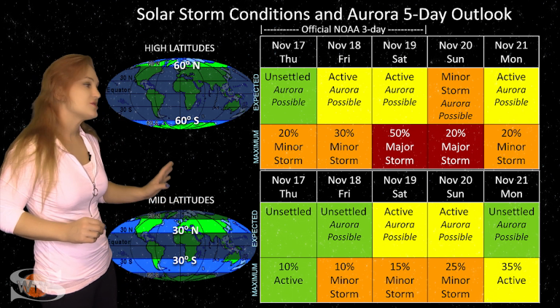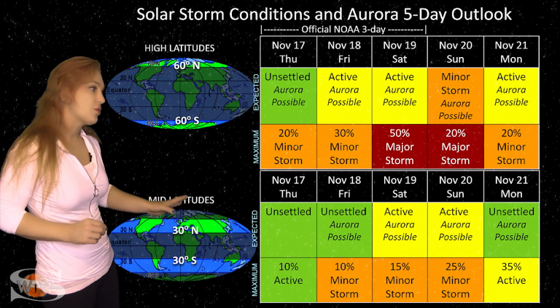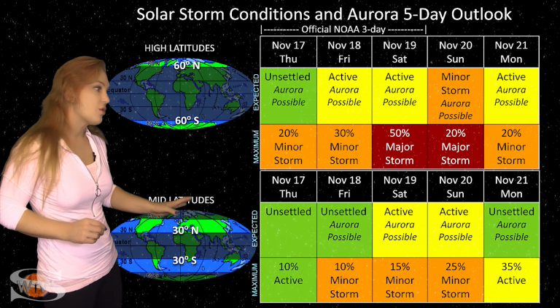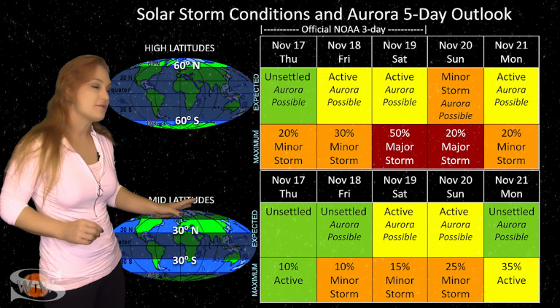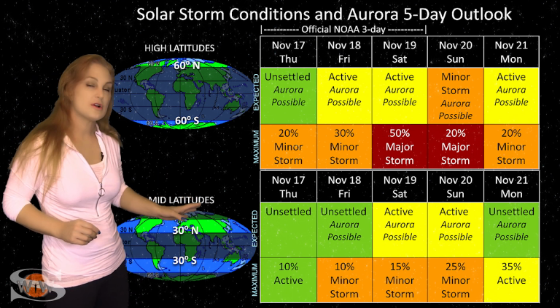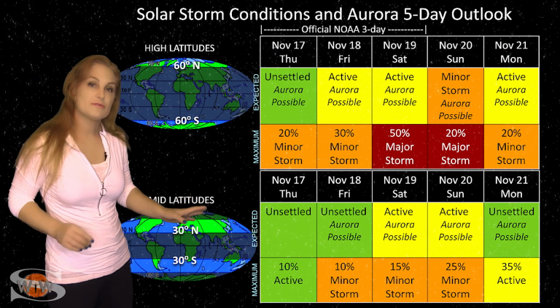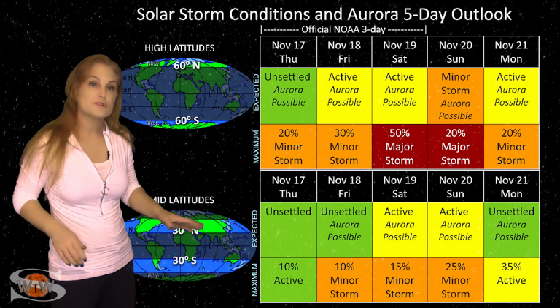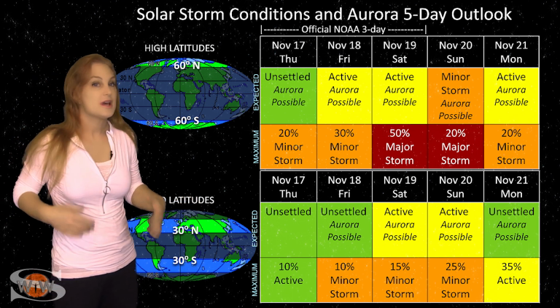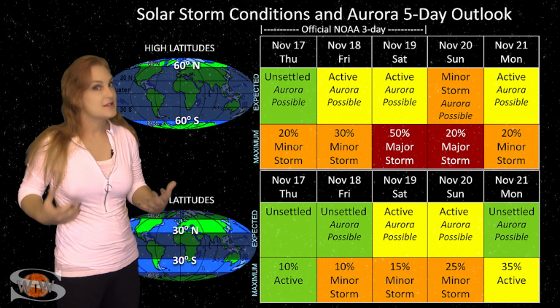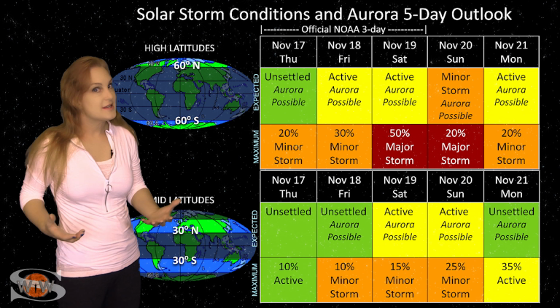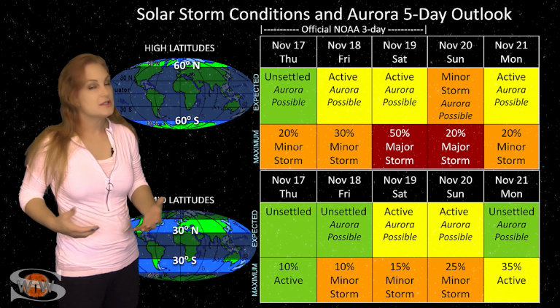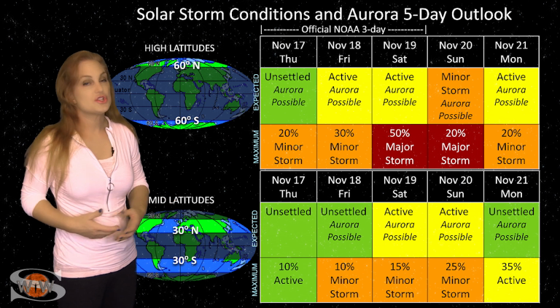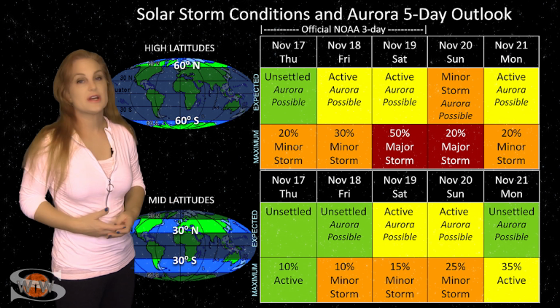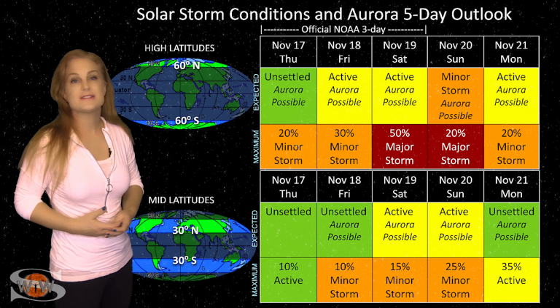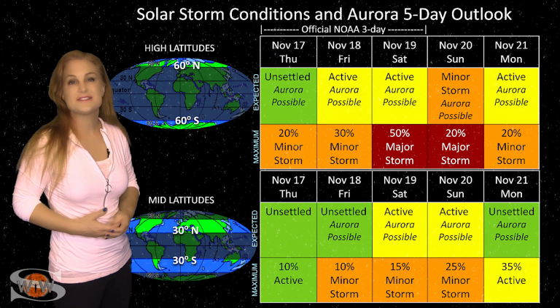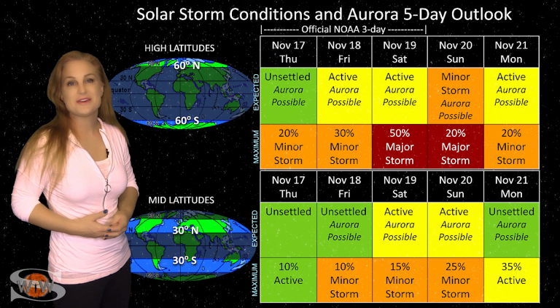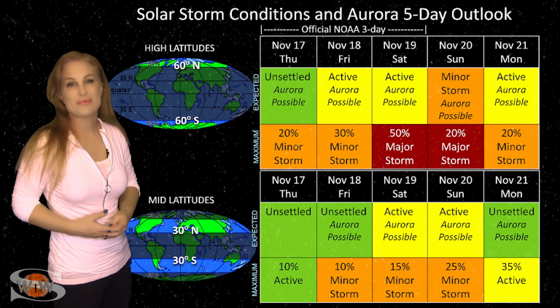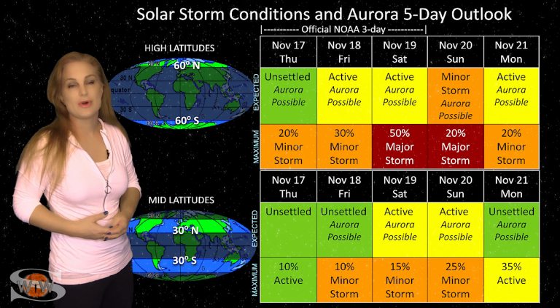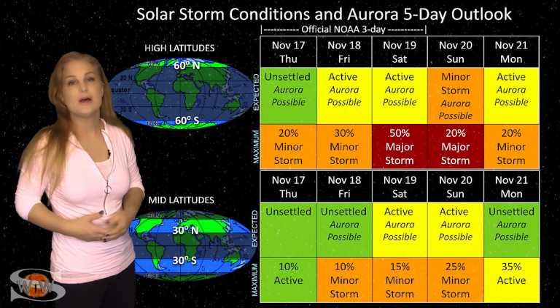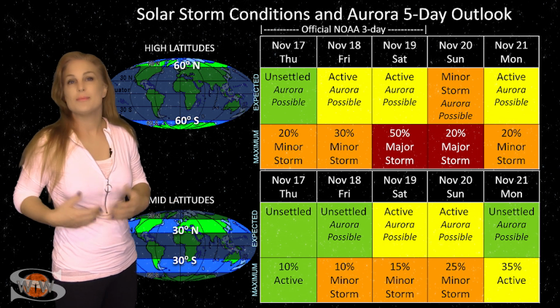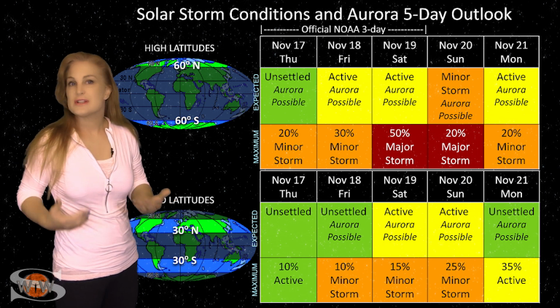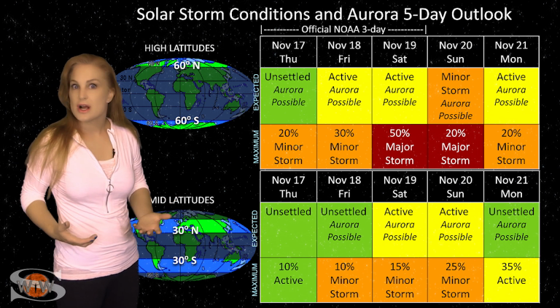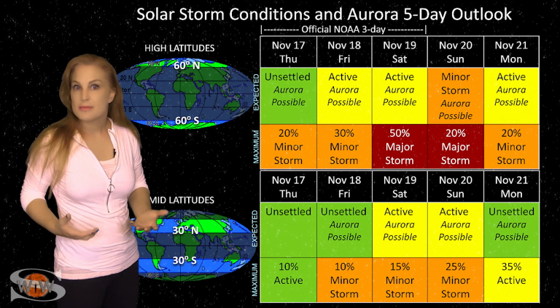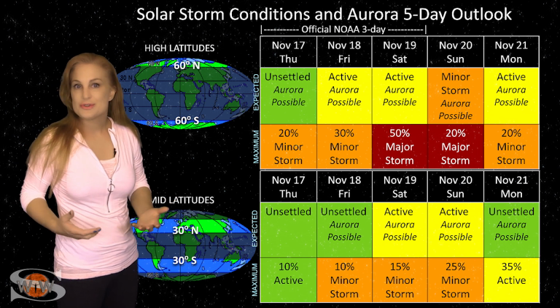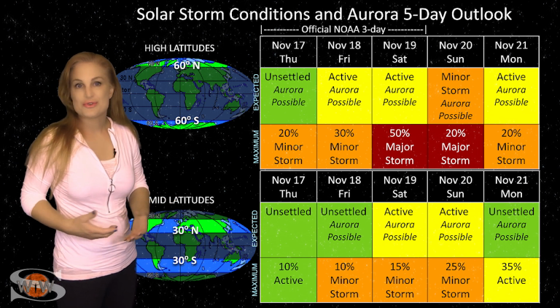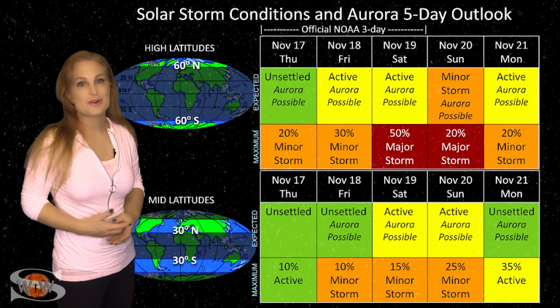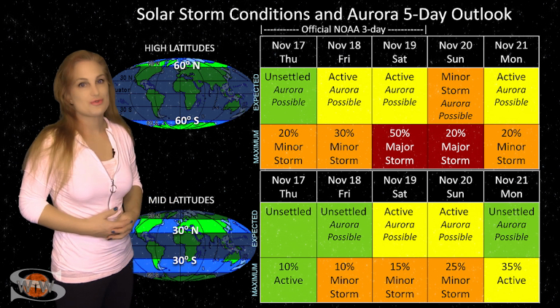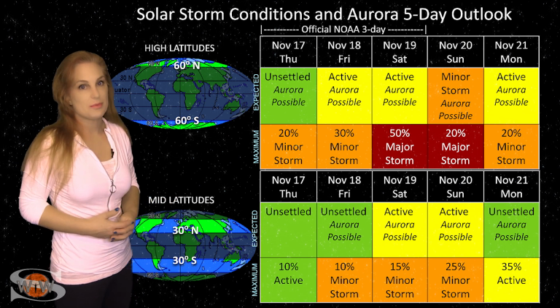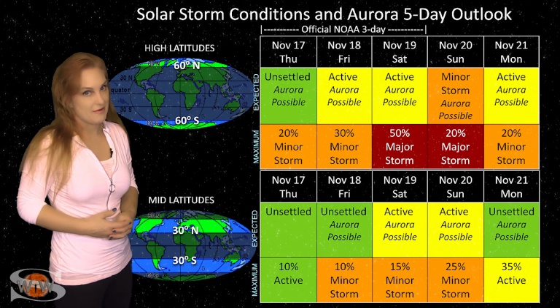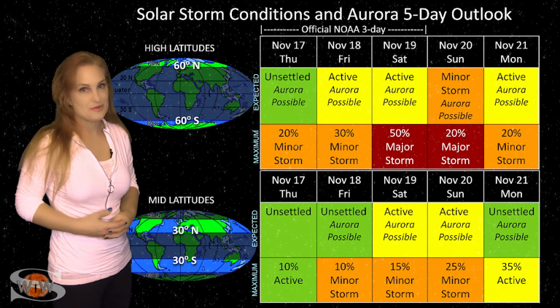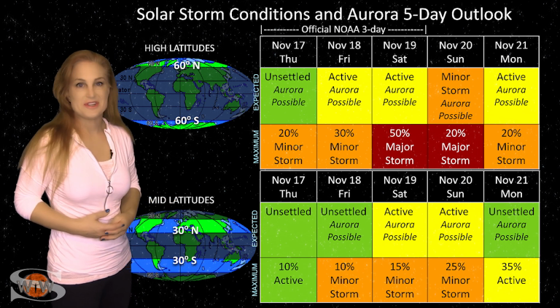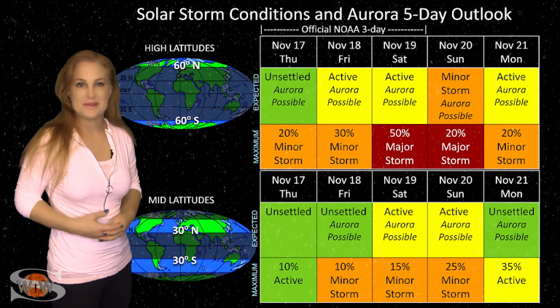Aurora photographers, this is a chance to see aurora, but it's not going to be the strongest storm you've ever seen.